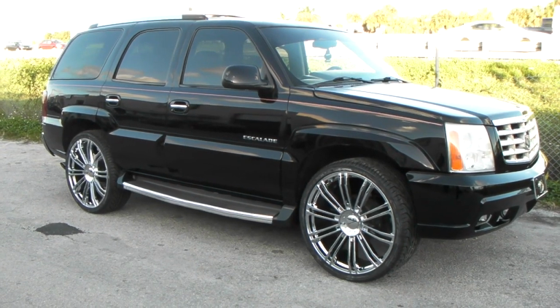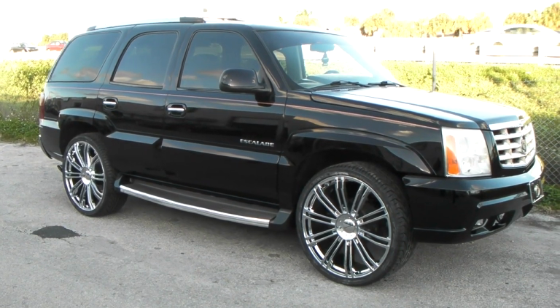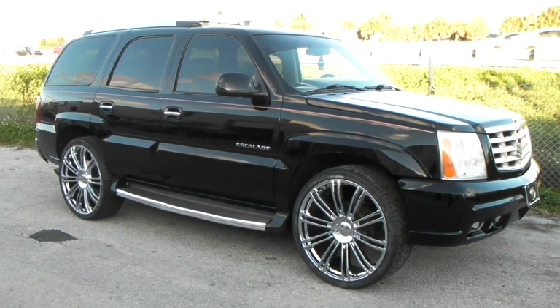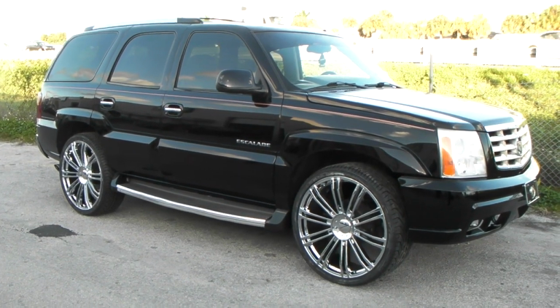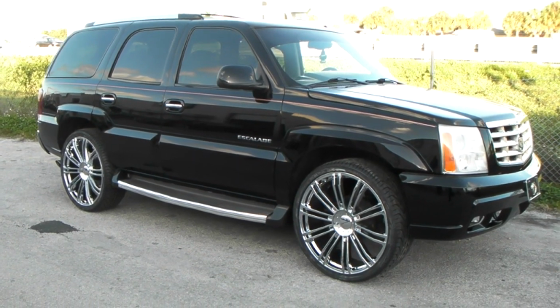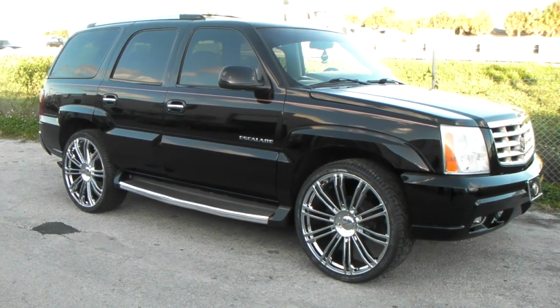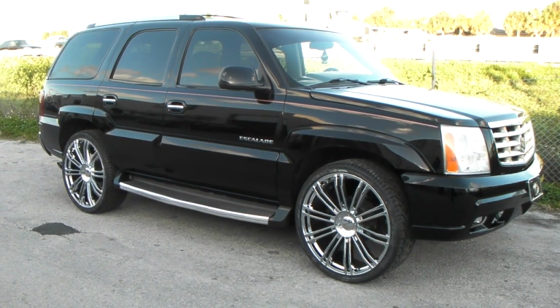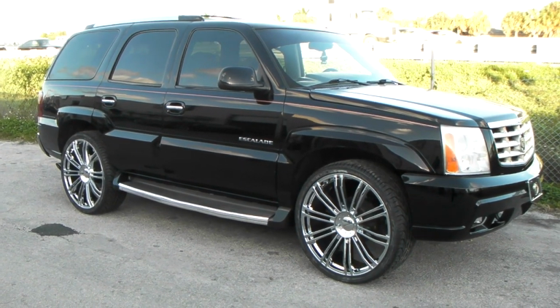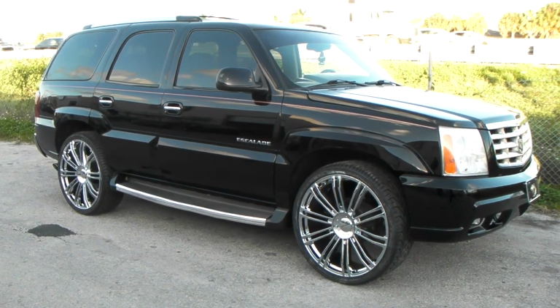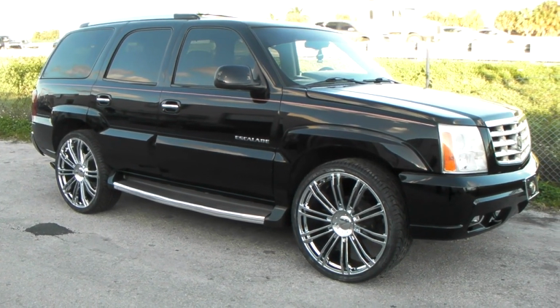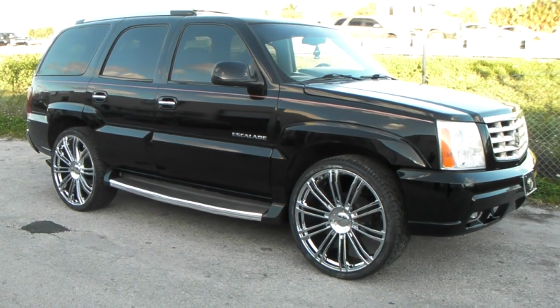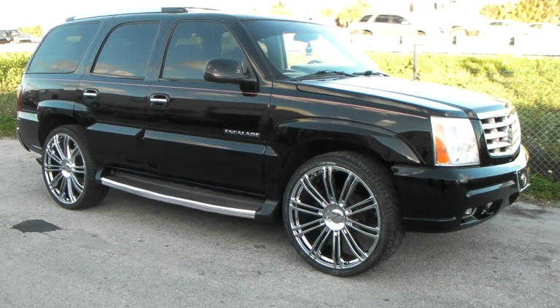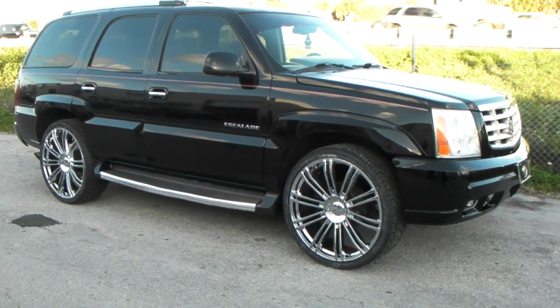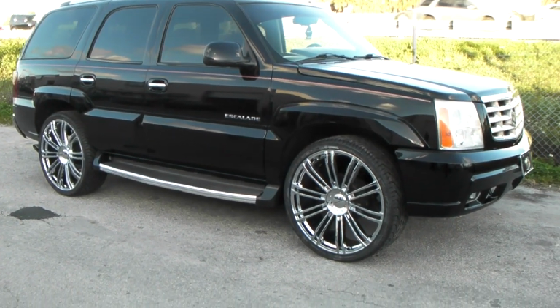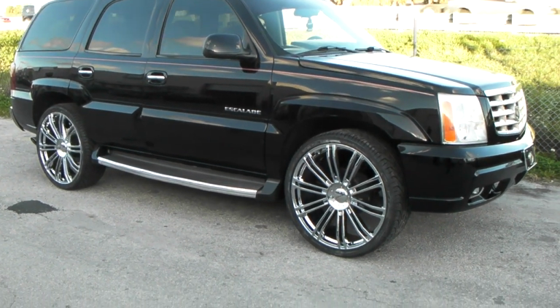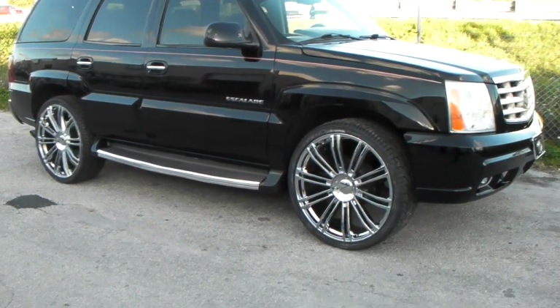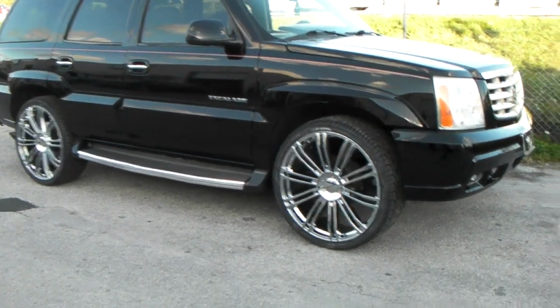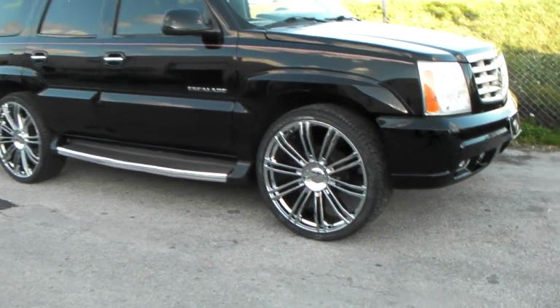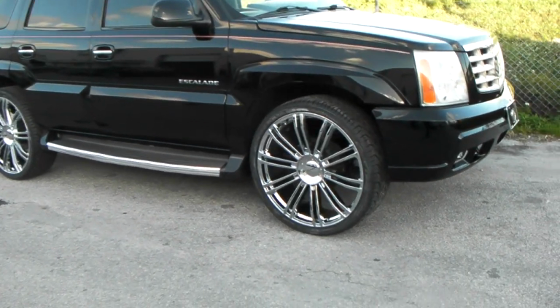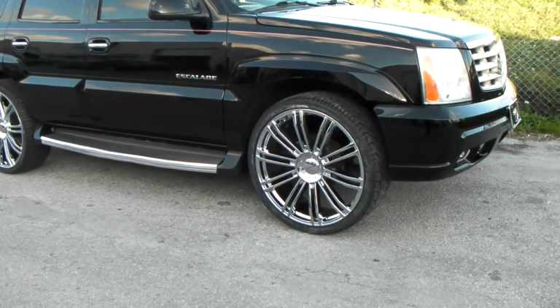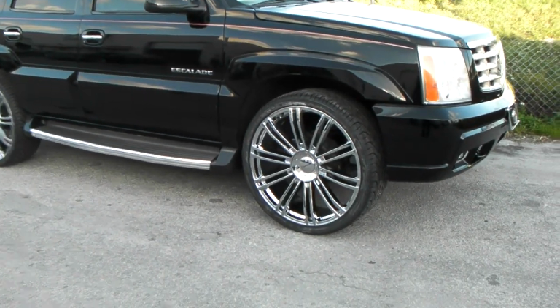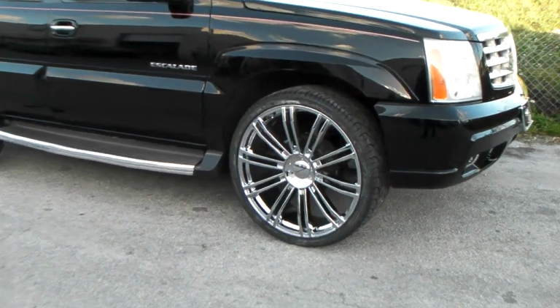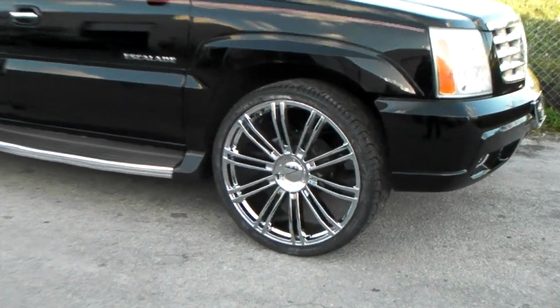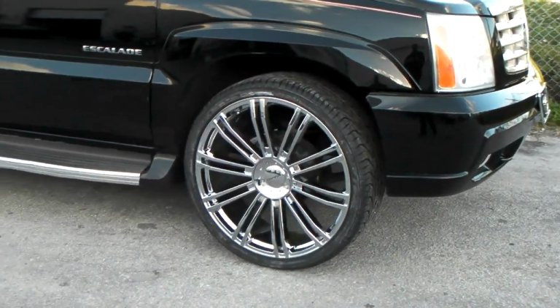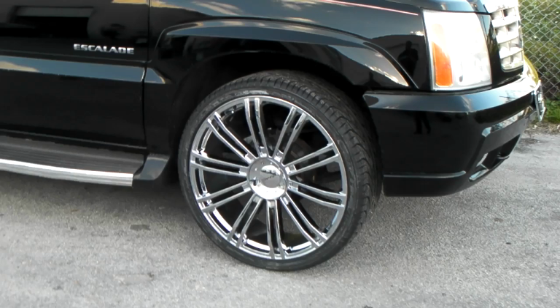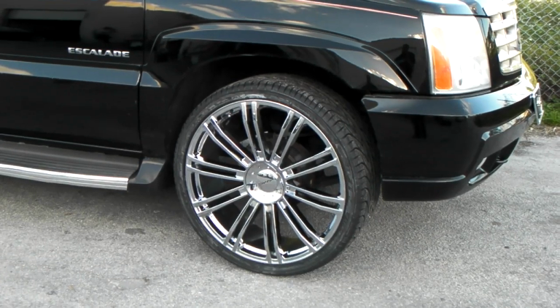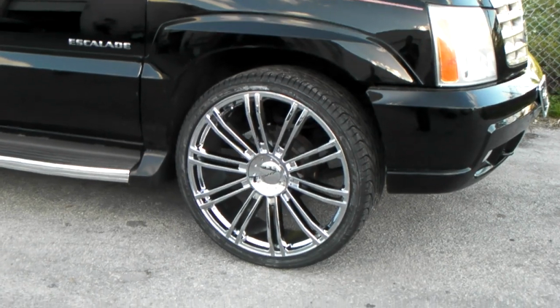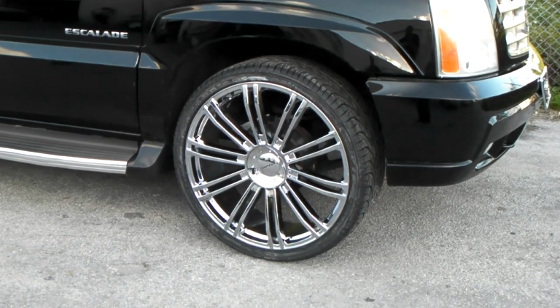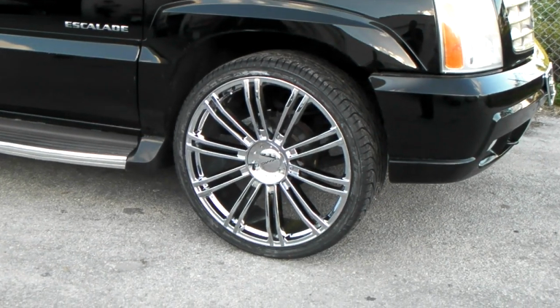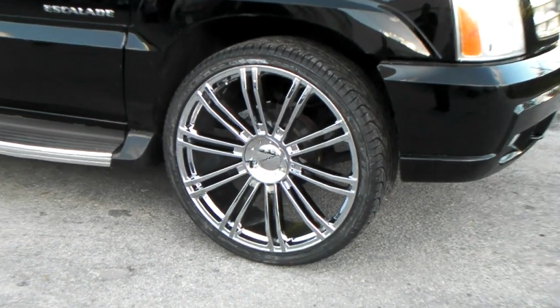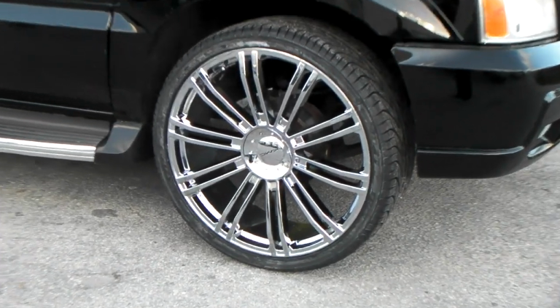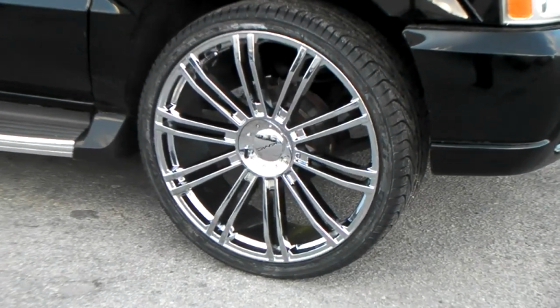Right now we're looking at a 2002 Cadillac Escalade. We got the KMC D2's in 26-inch on here.